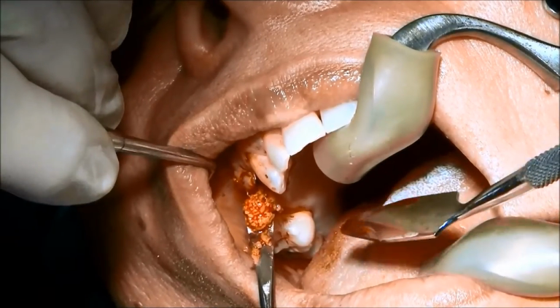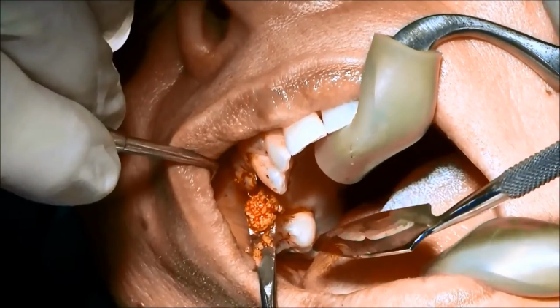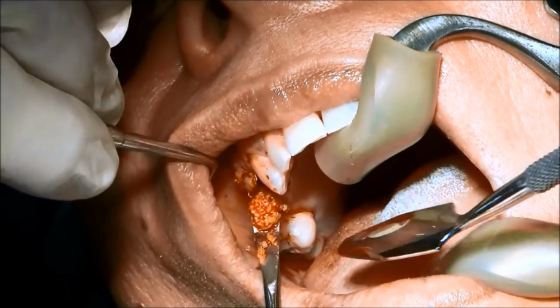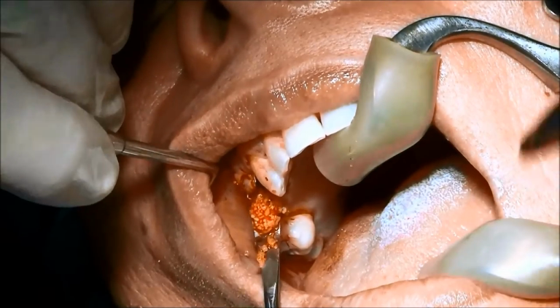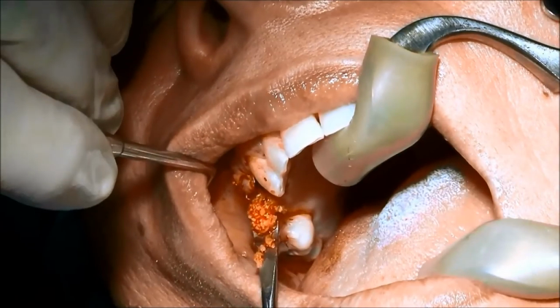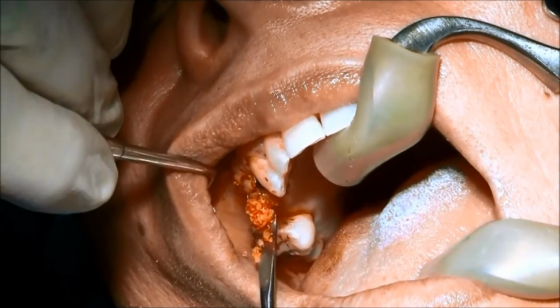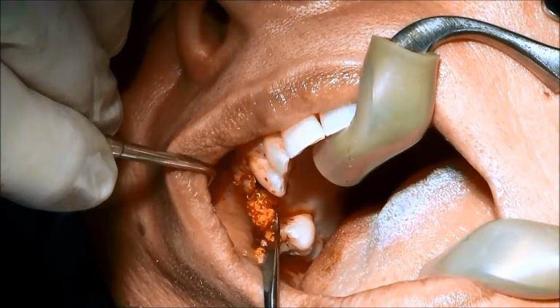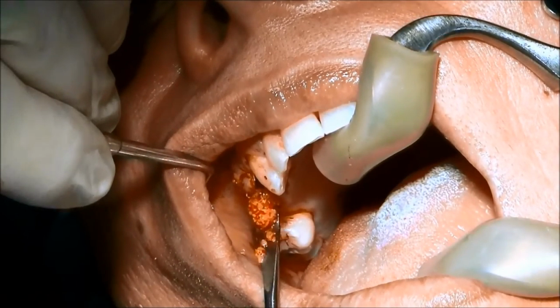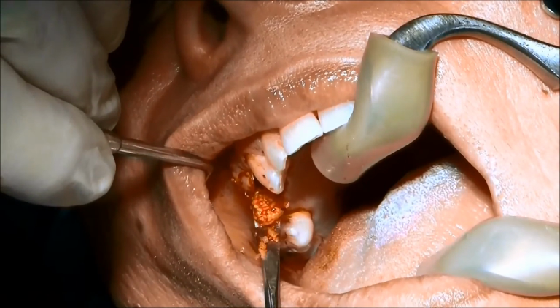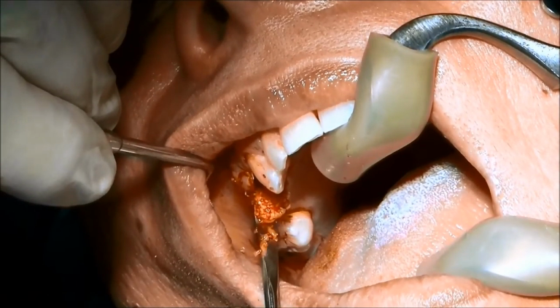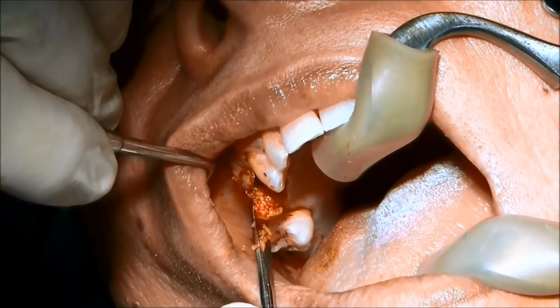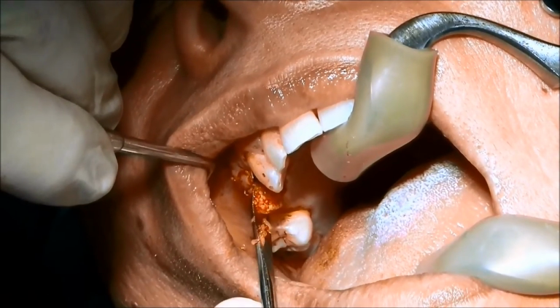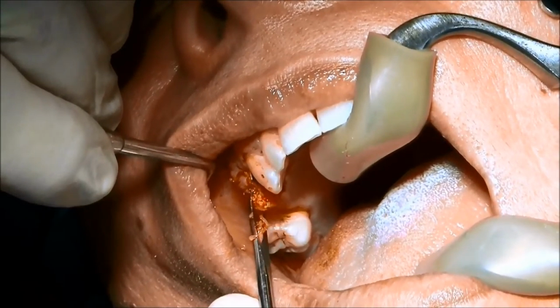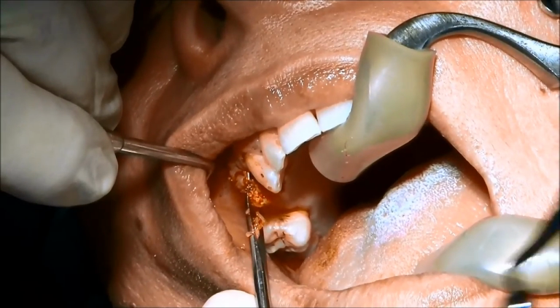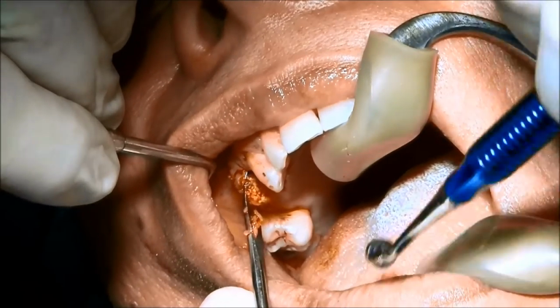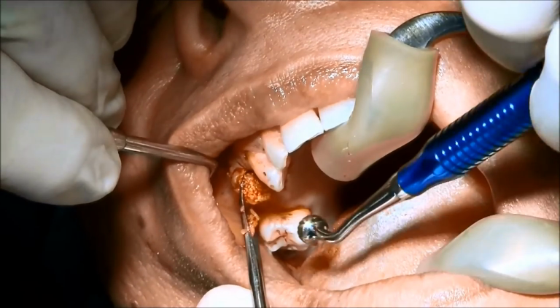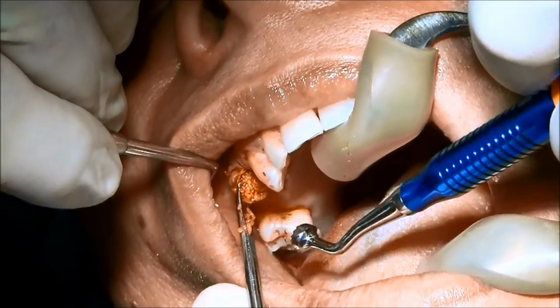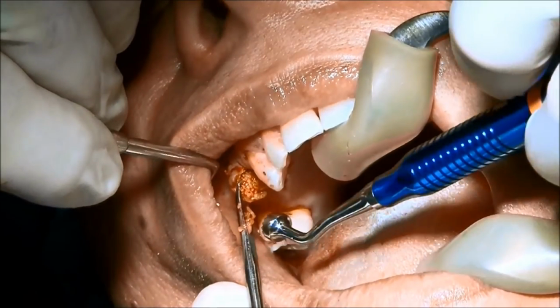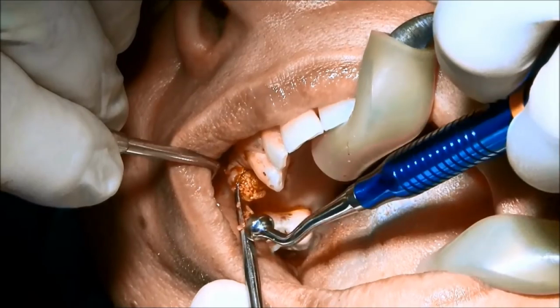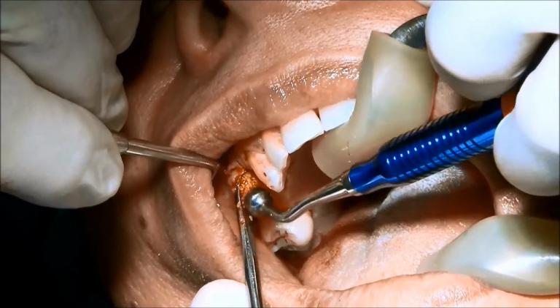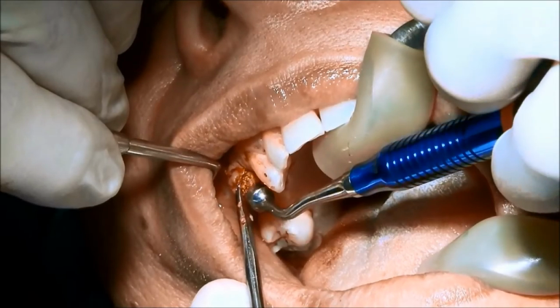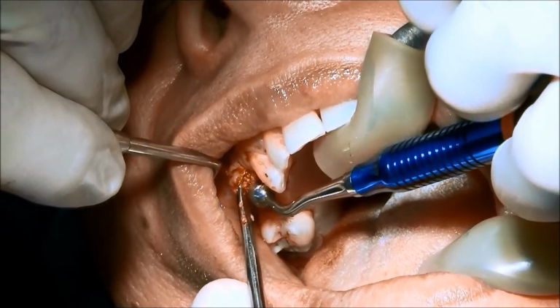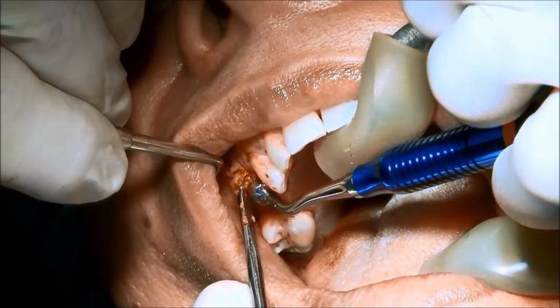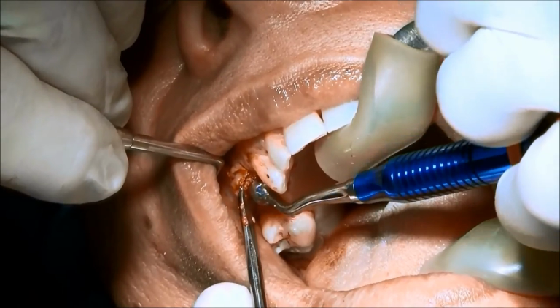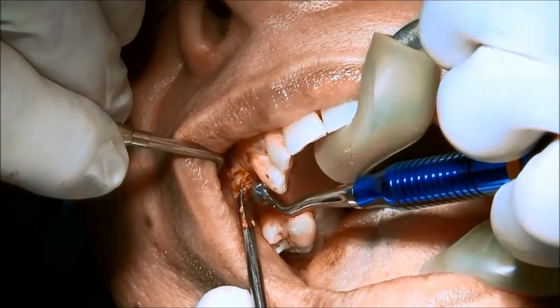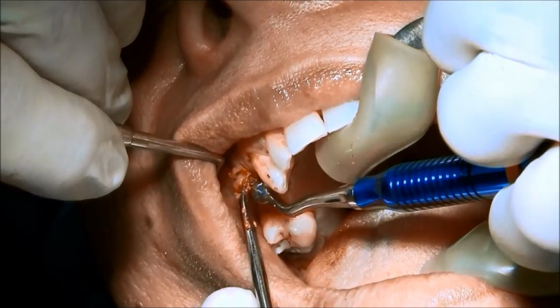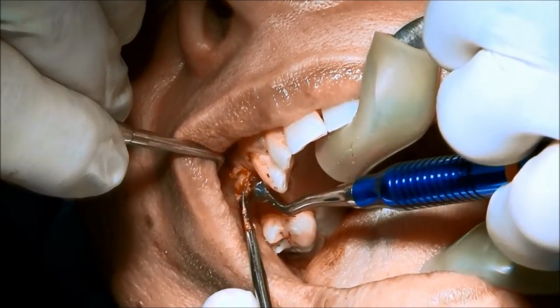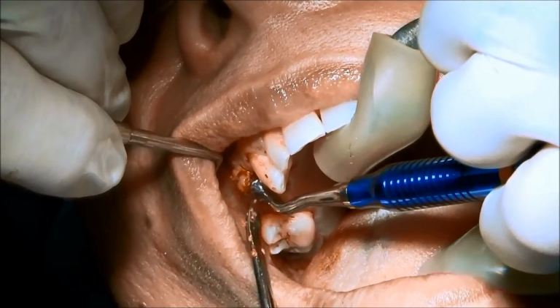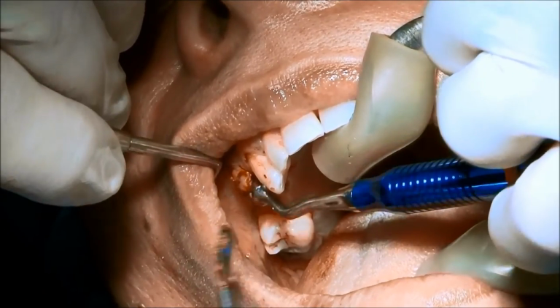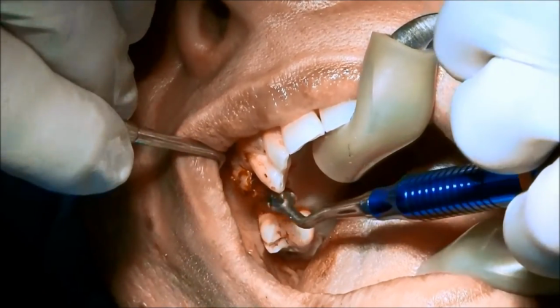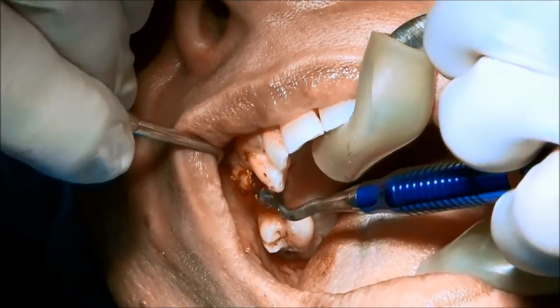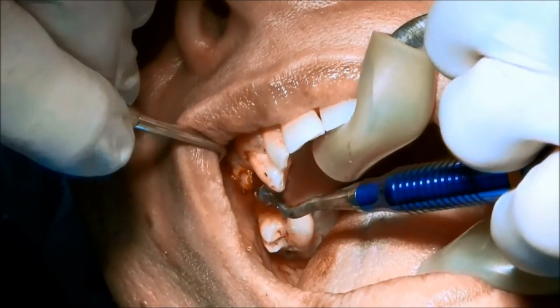We're going to continue placing a good amount of bone to fill all the gap and close that jumping distance on the socket.